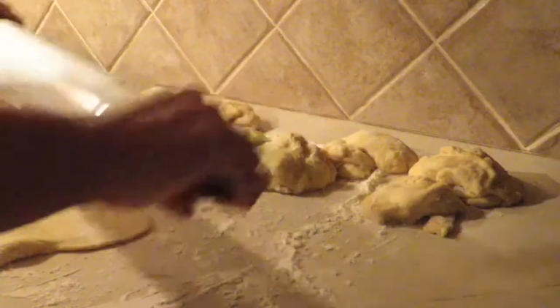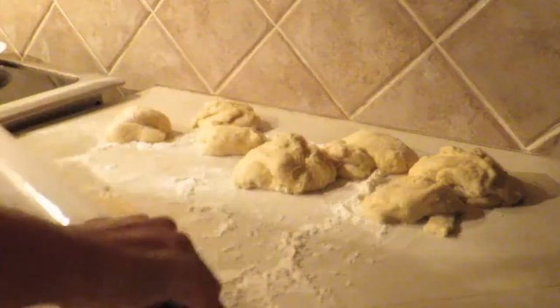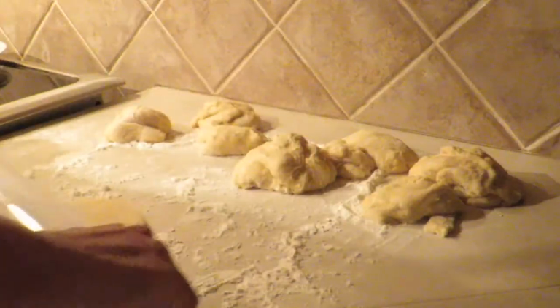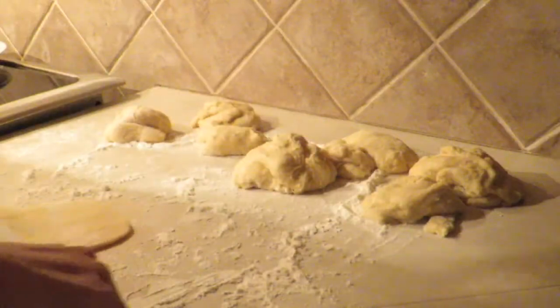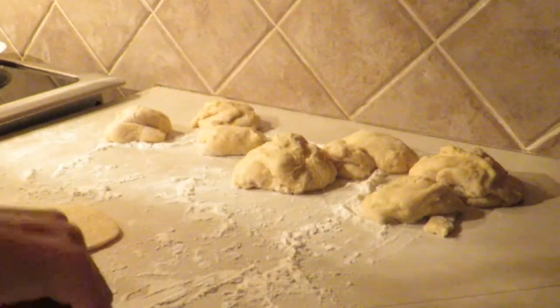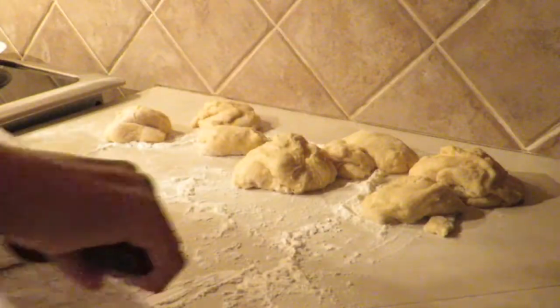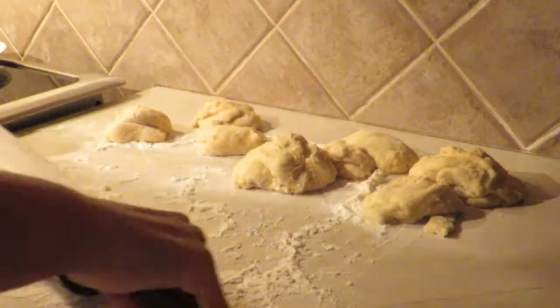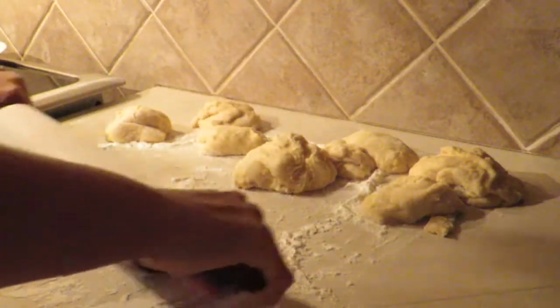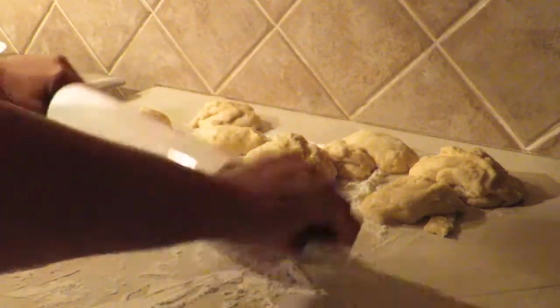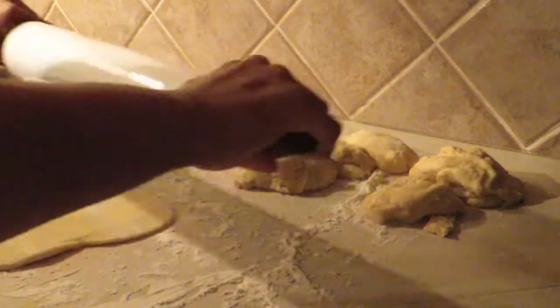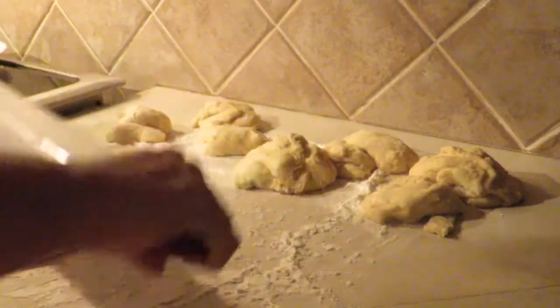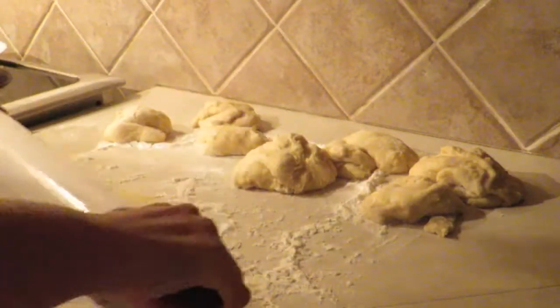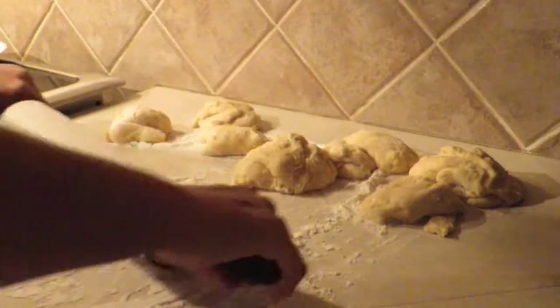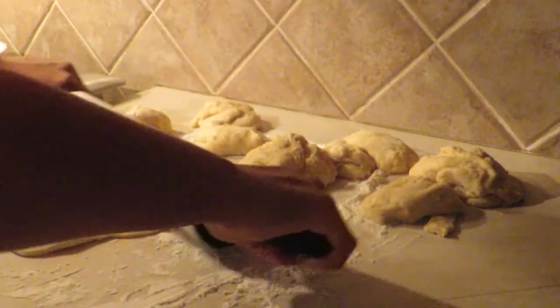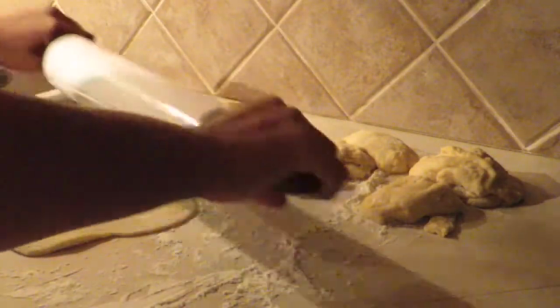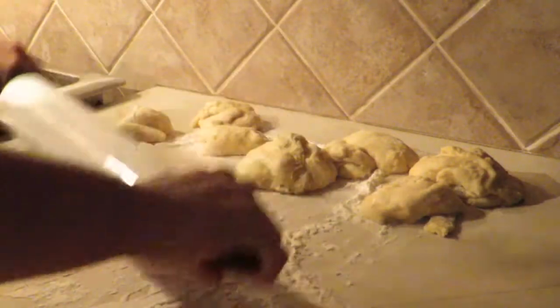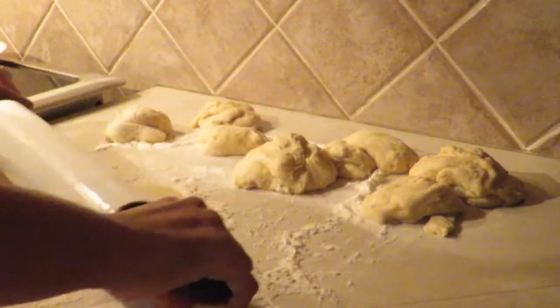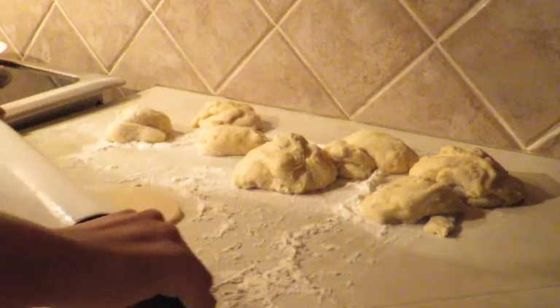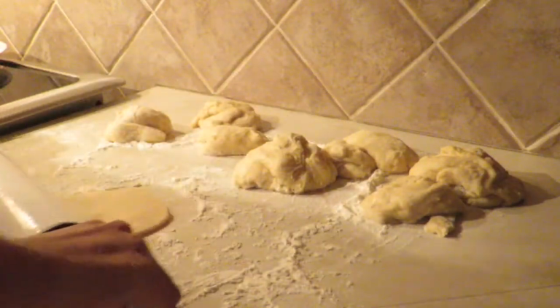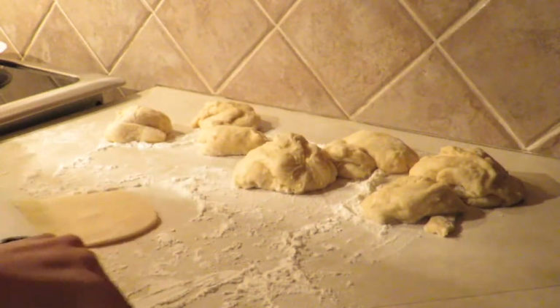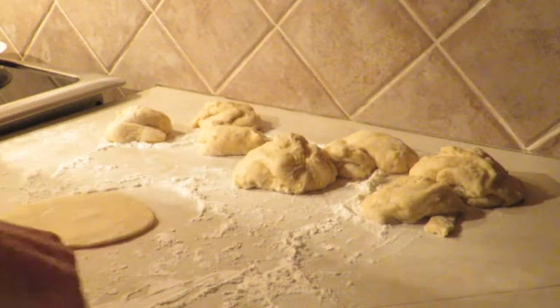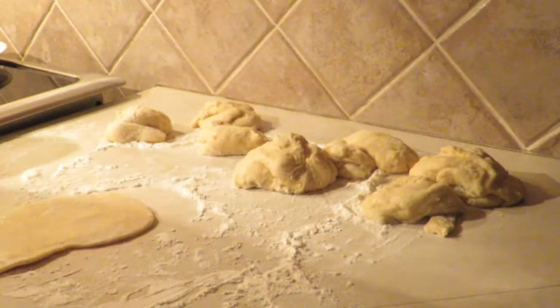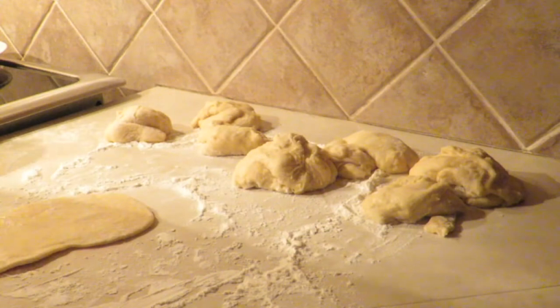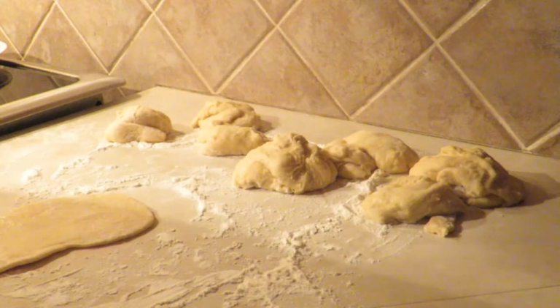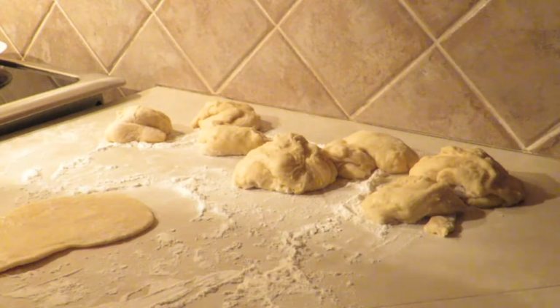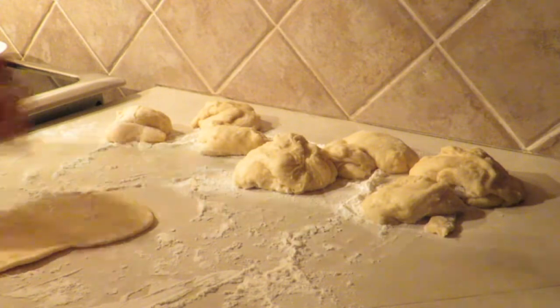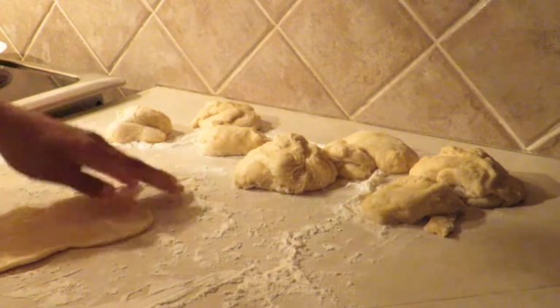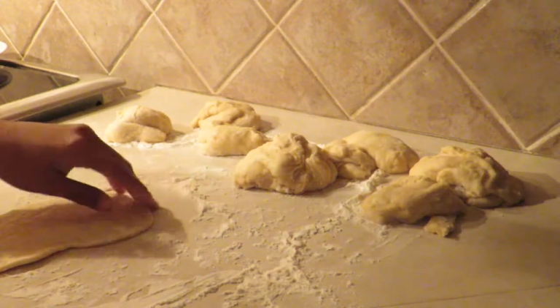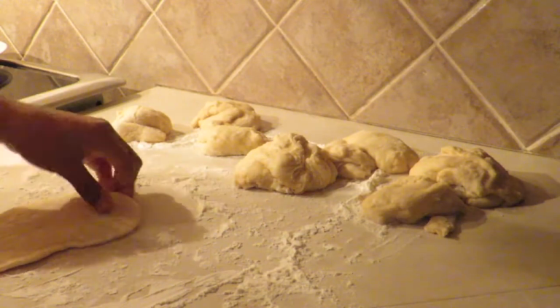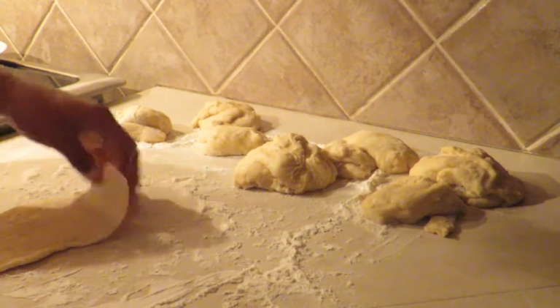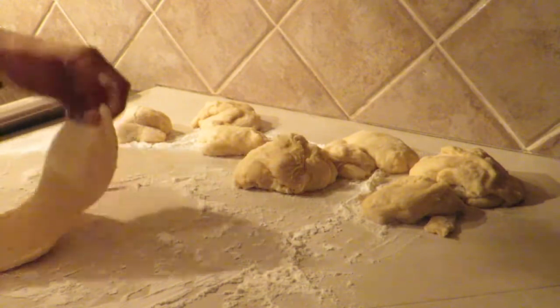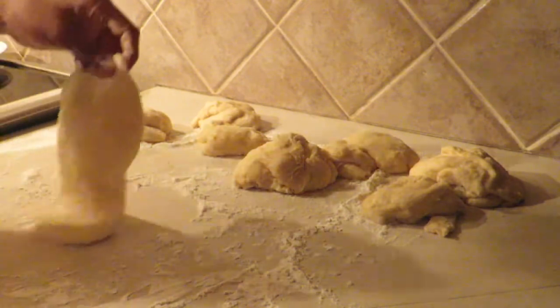Next, you are going to roll your dough. If you do not have a roller, you can actually use your hands — it works pretty well too.